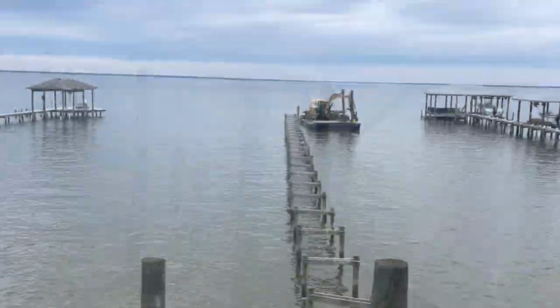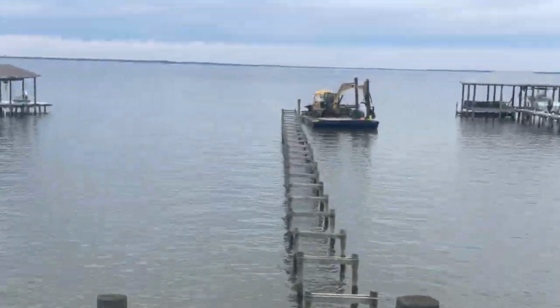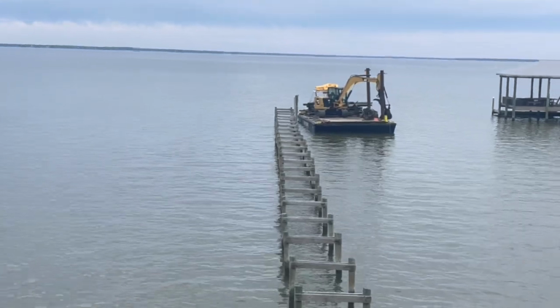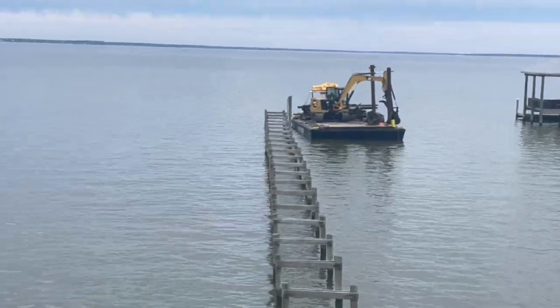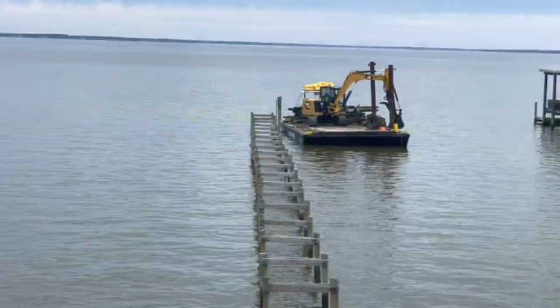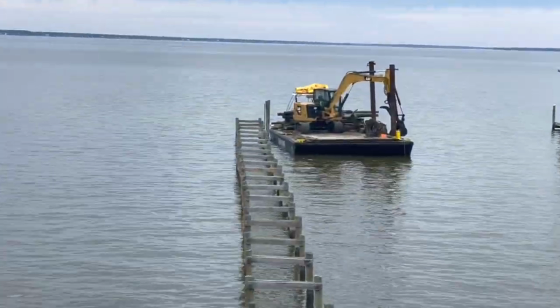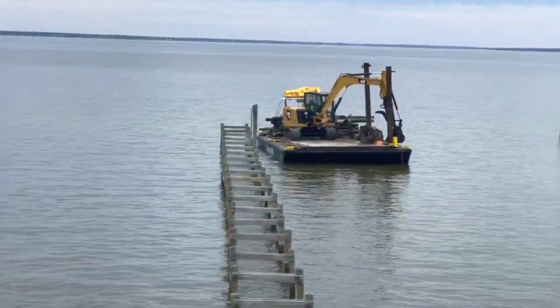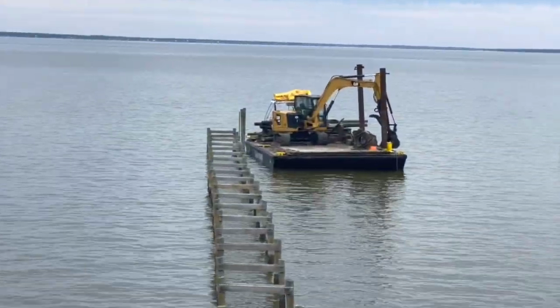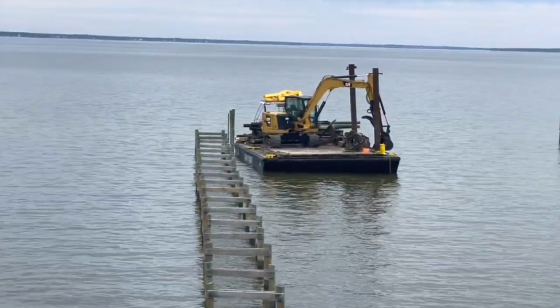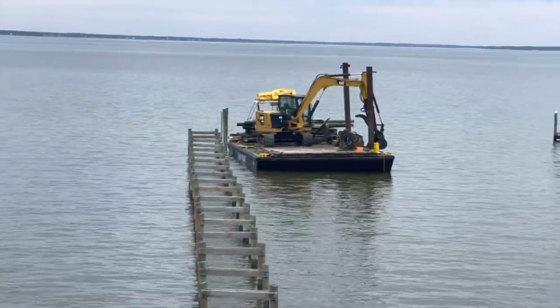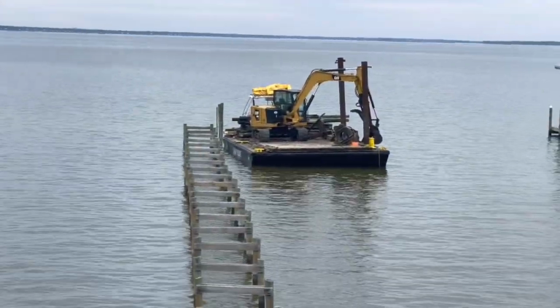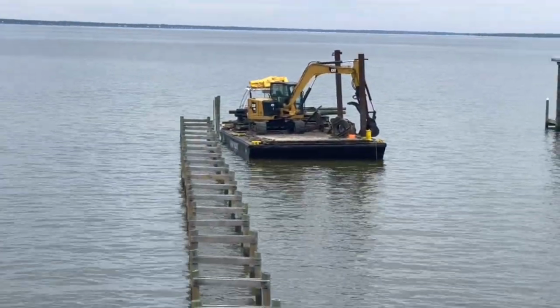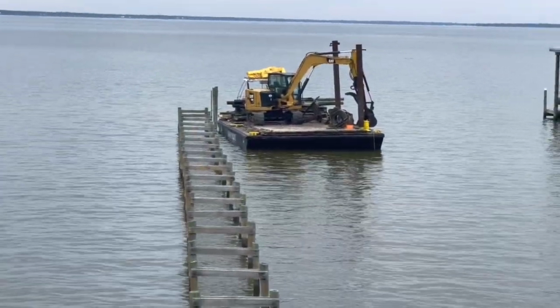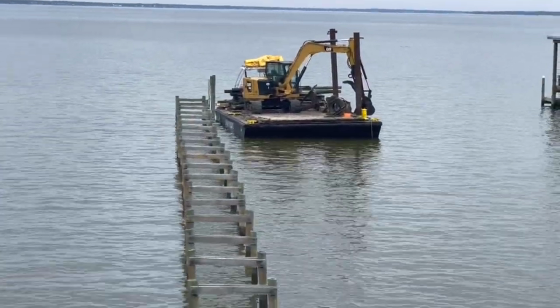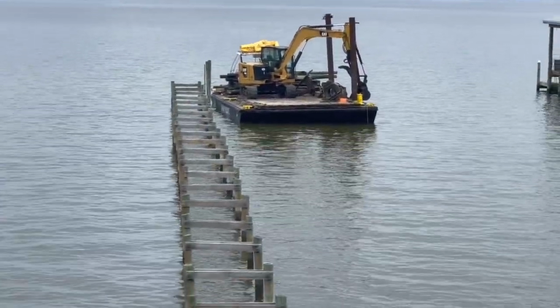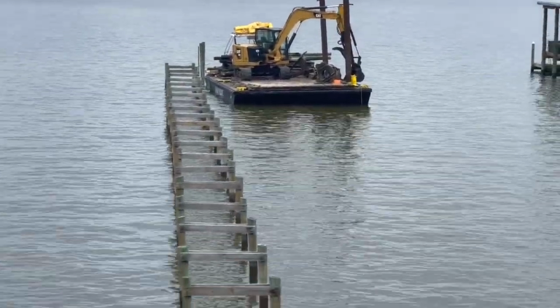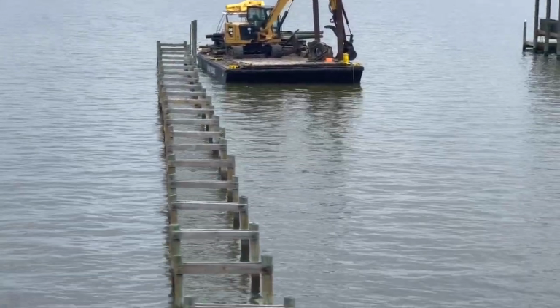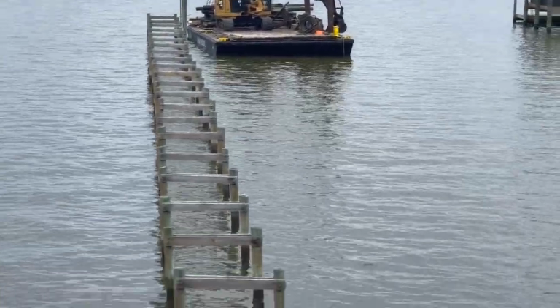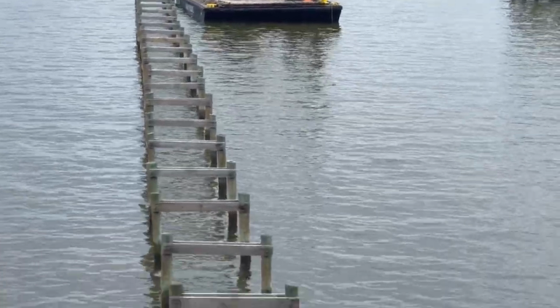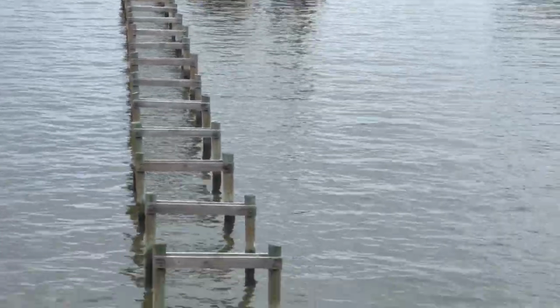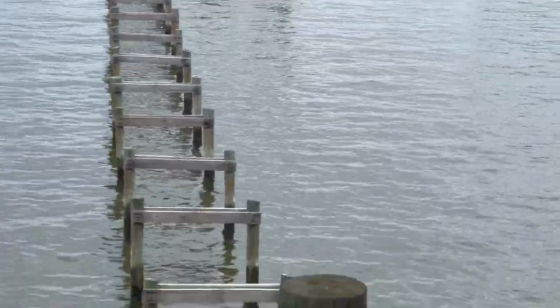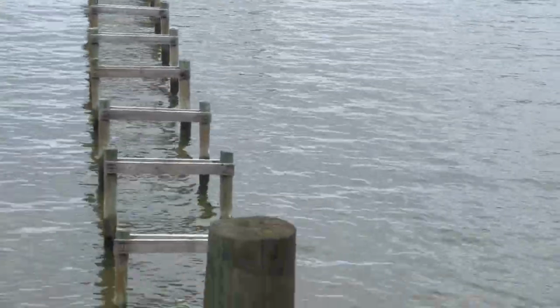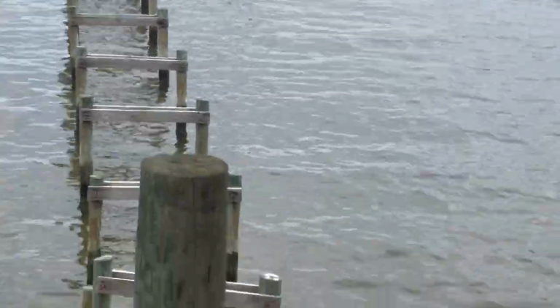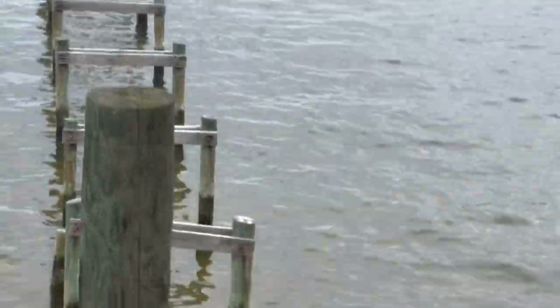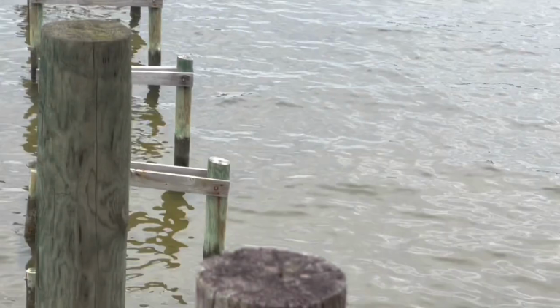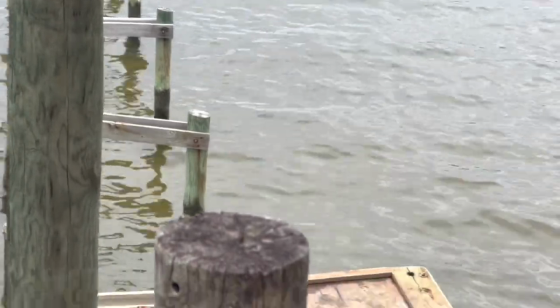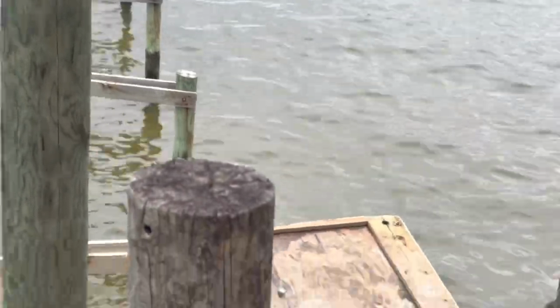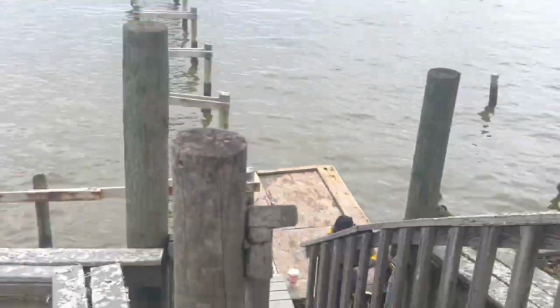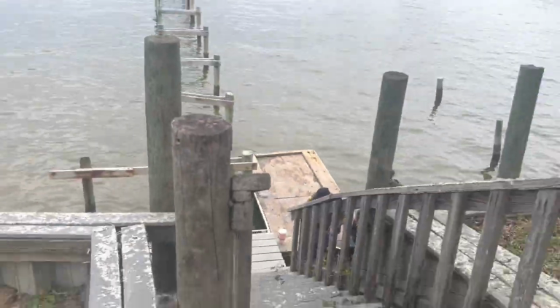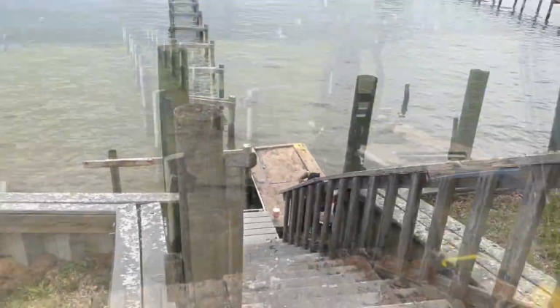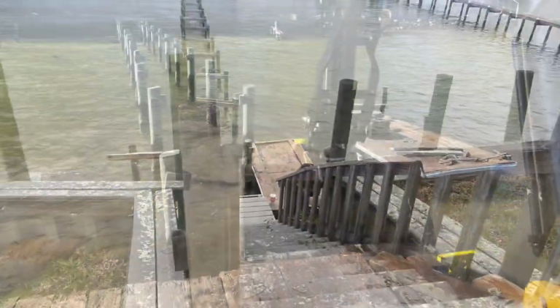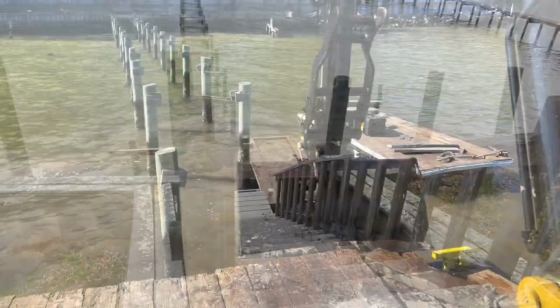A couple hours of demo — we got the boathouse removed and some of the dock pilings. Hopefully get all those removed tomorrow. We got a lot done in a couple hours.